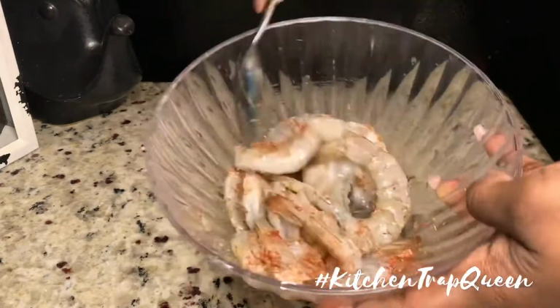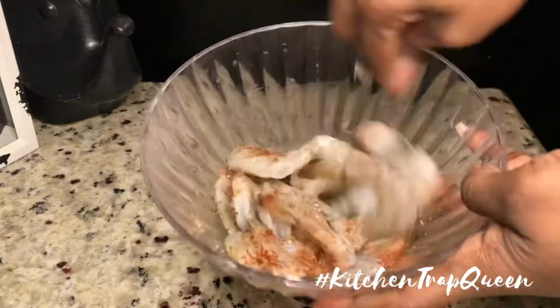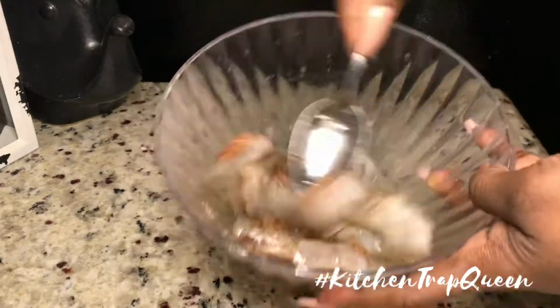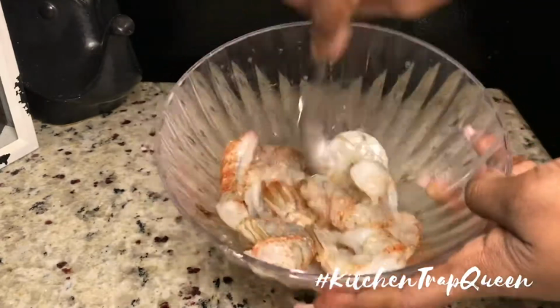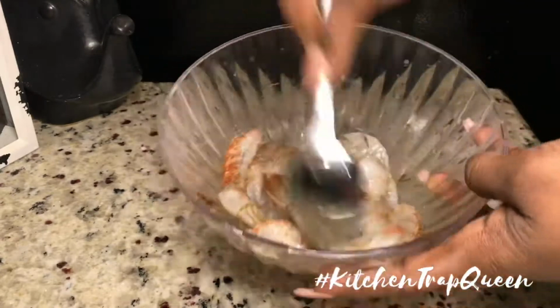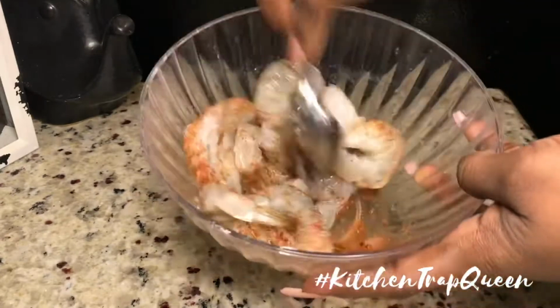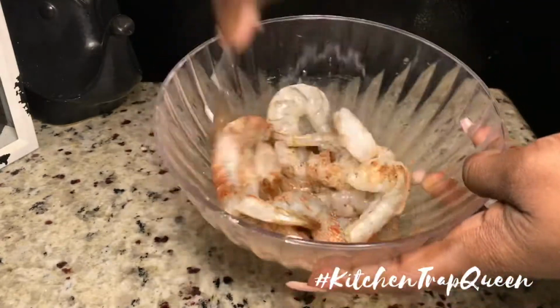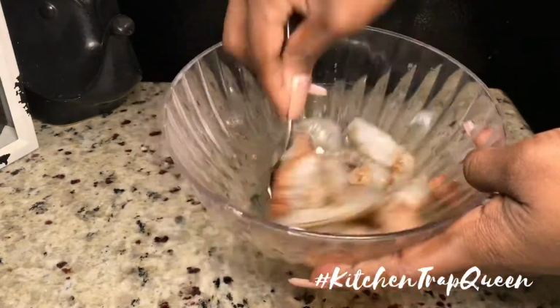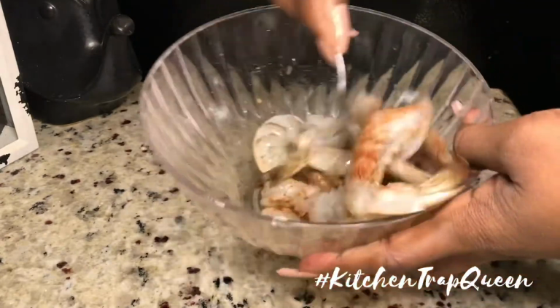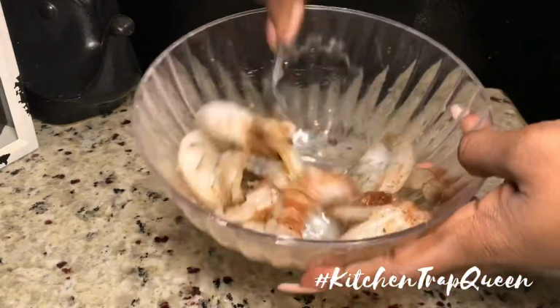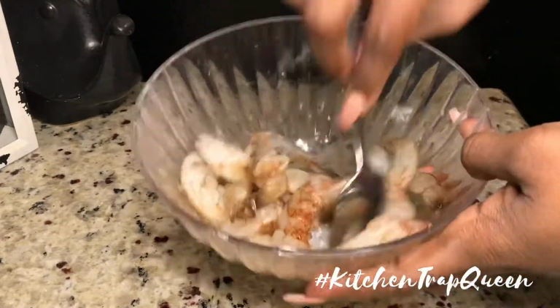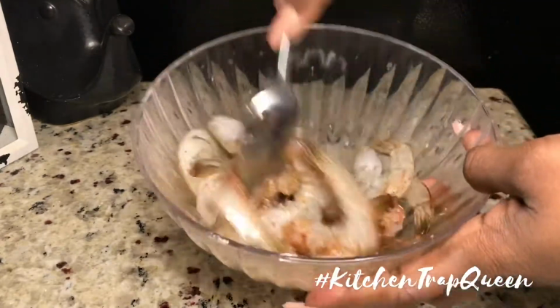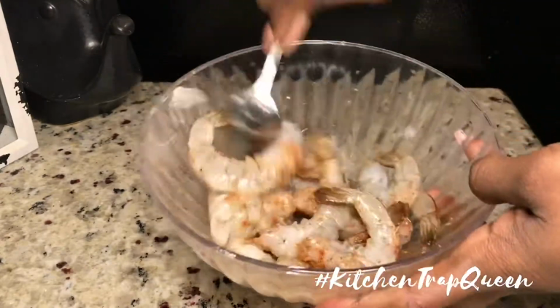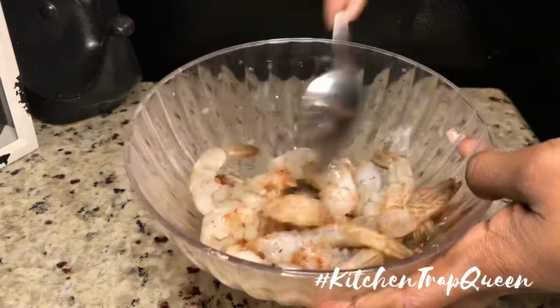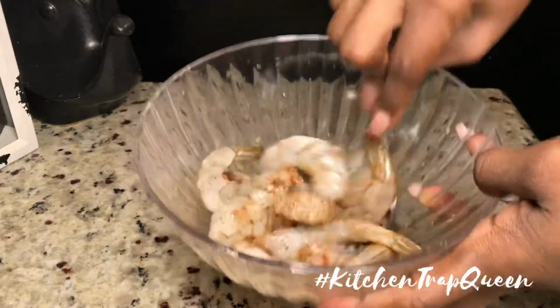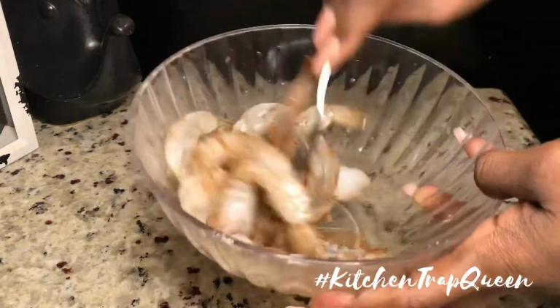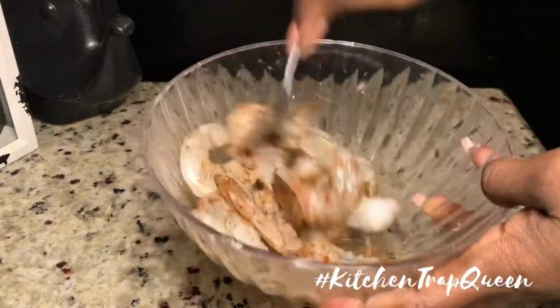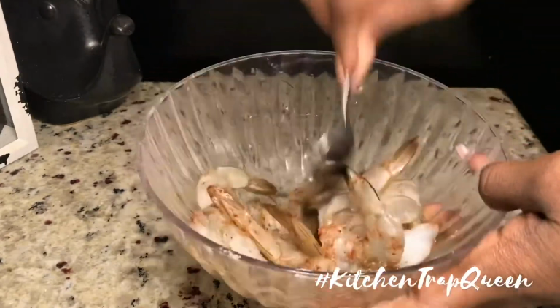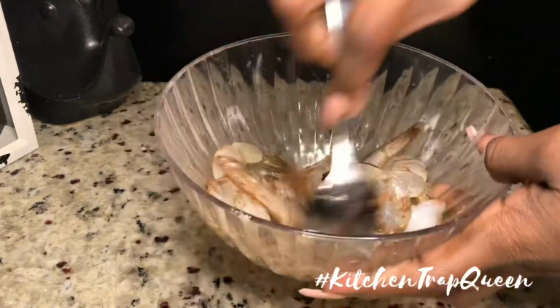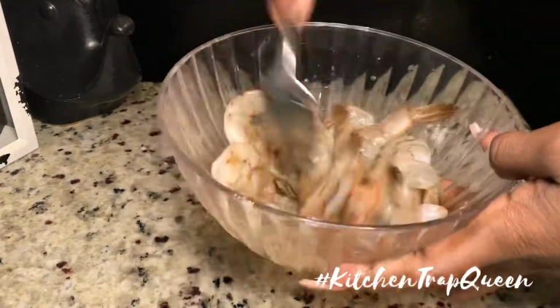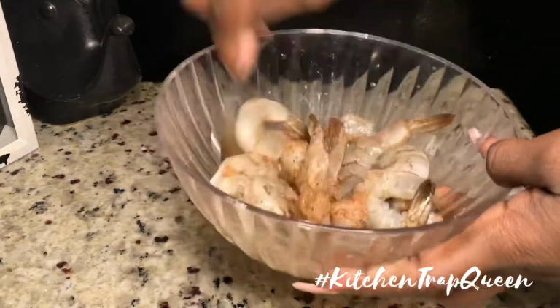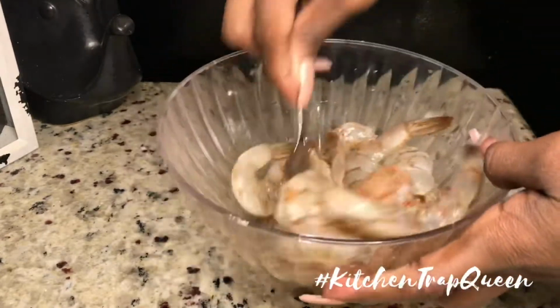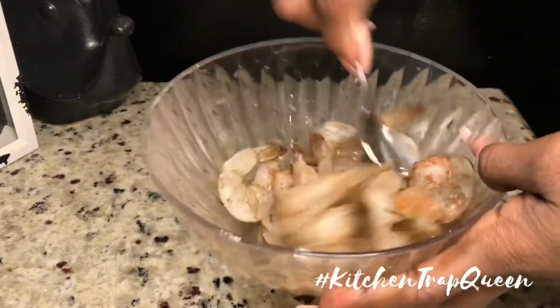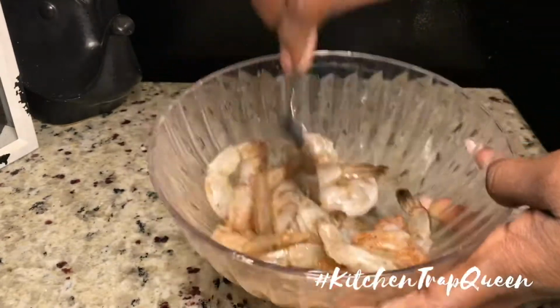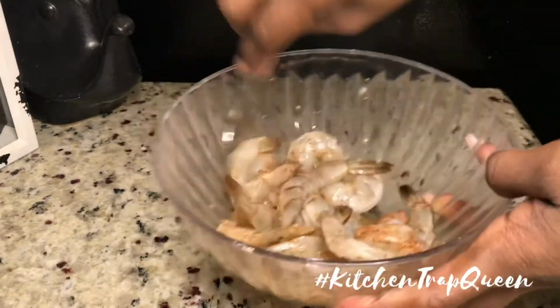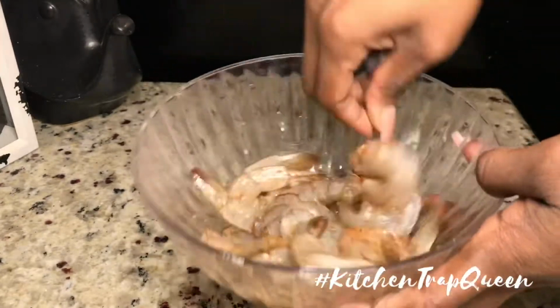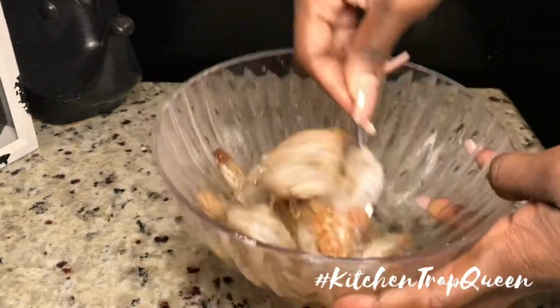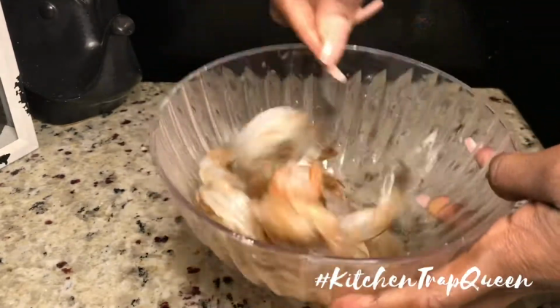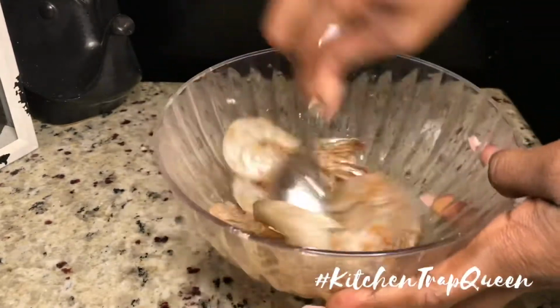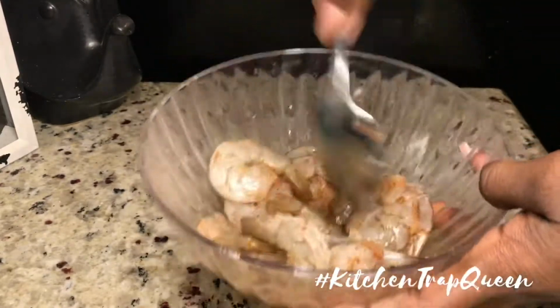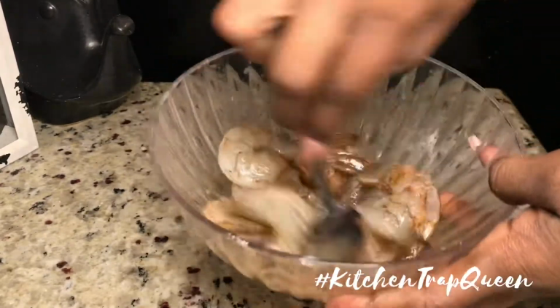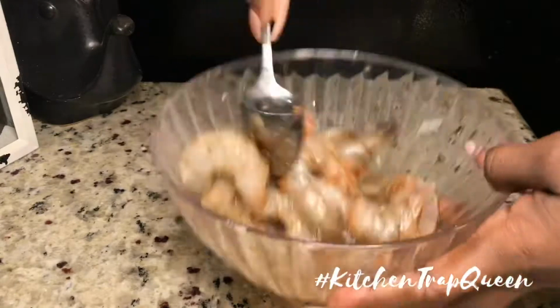I'm just going to take all of those ingredients, mix them in a bowl, and set that to the side.